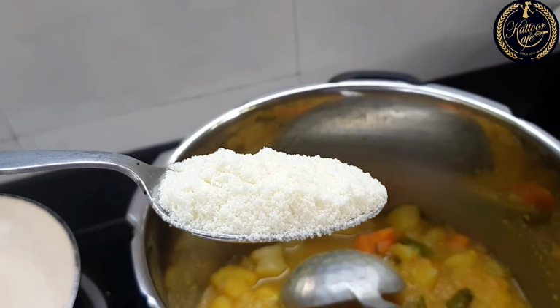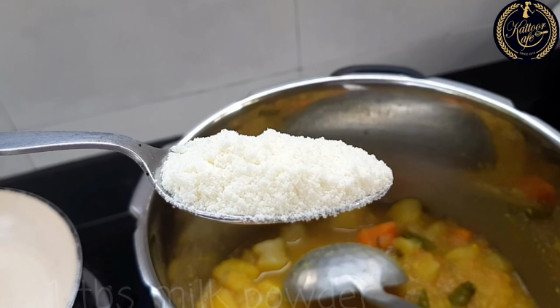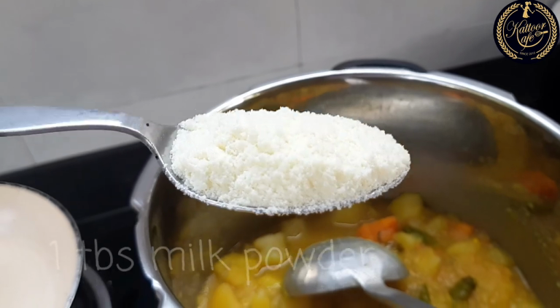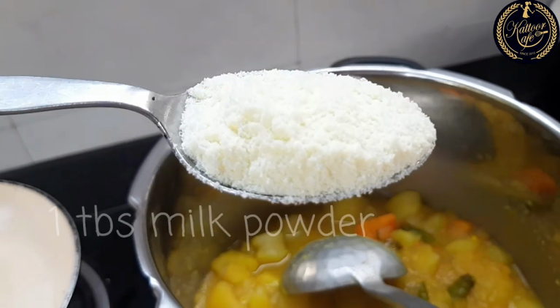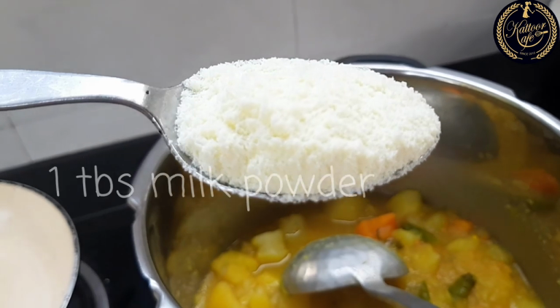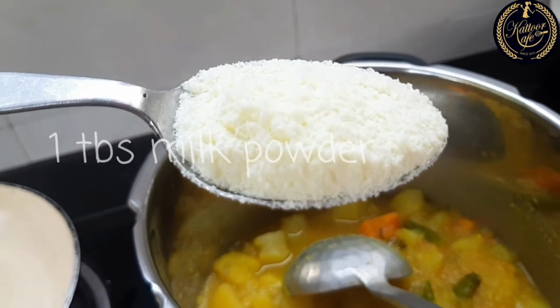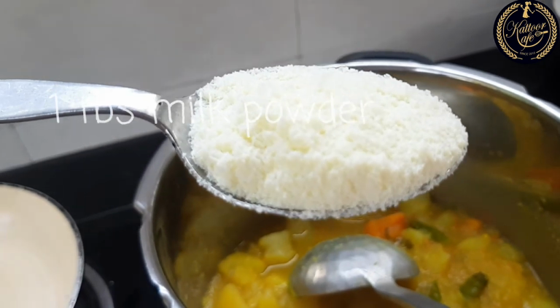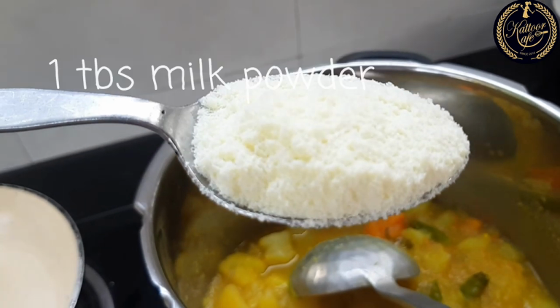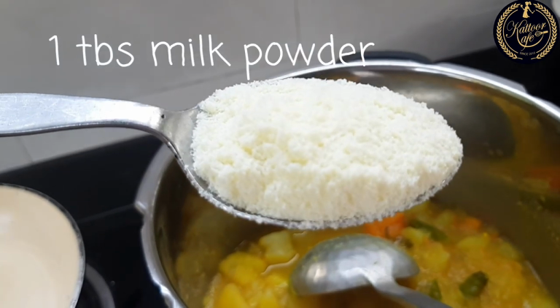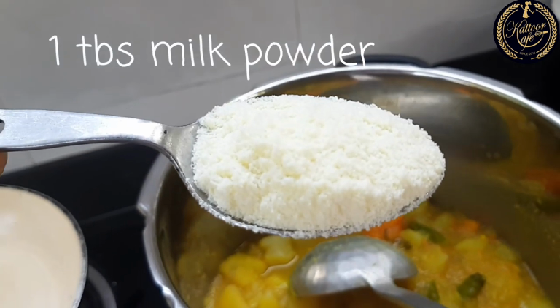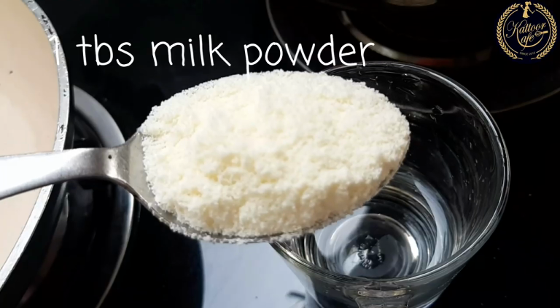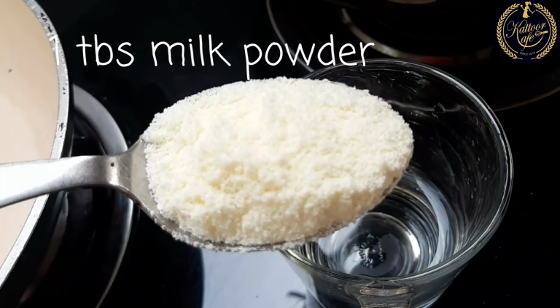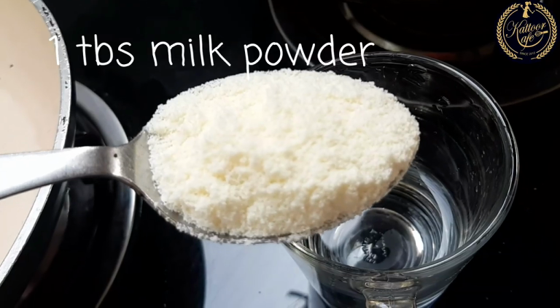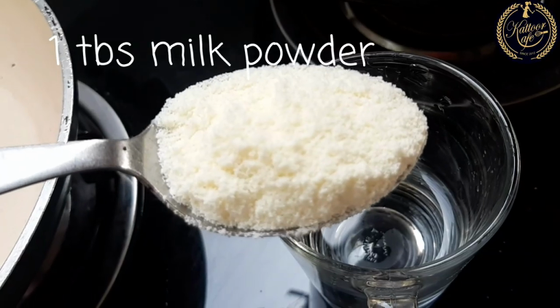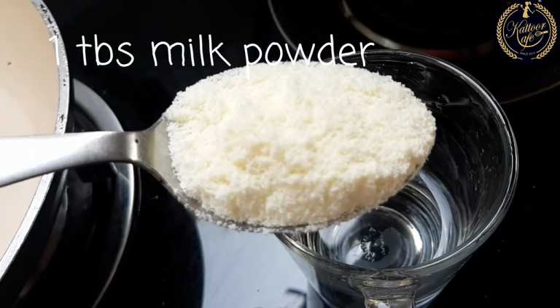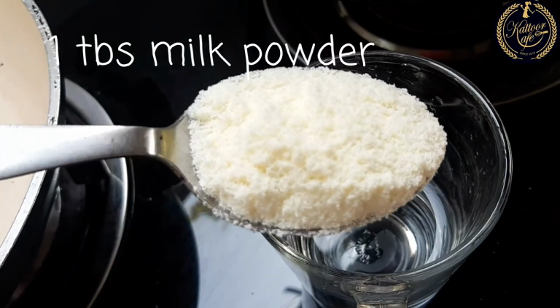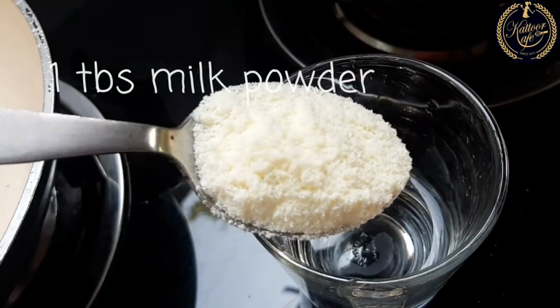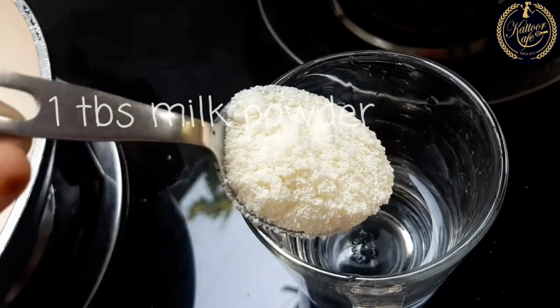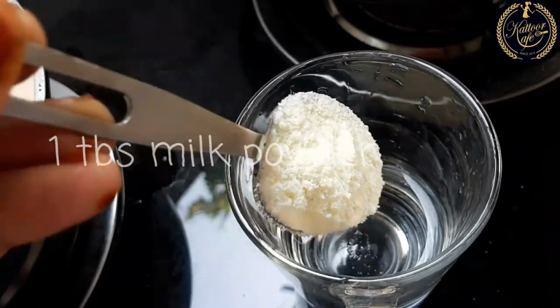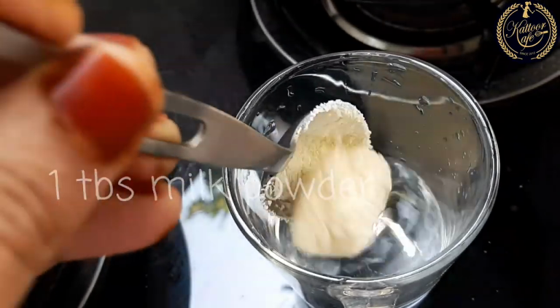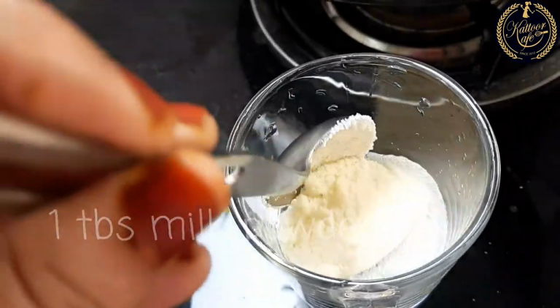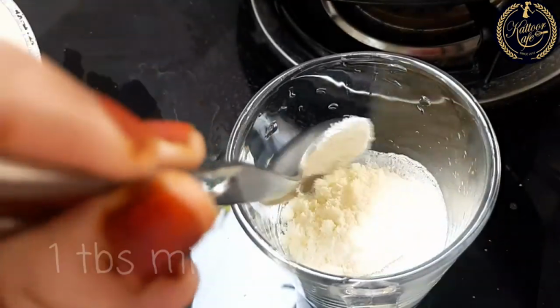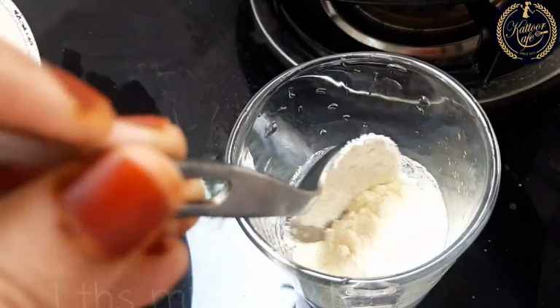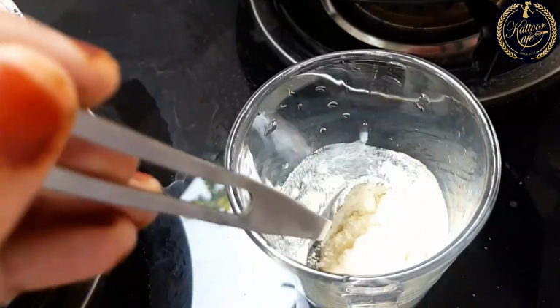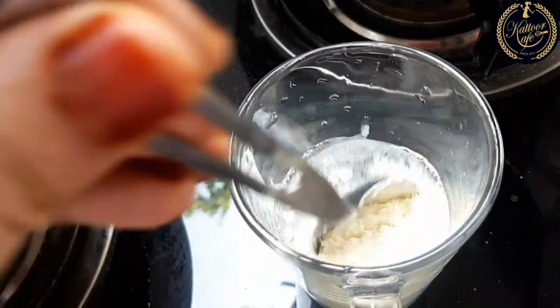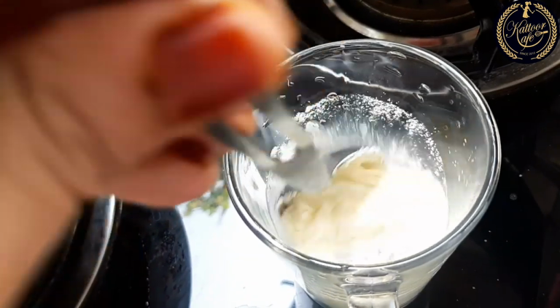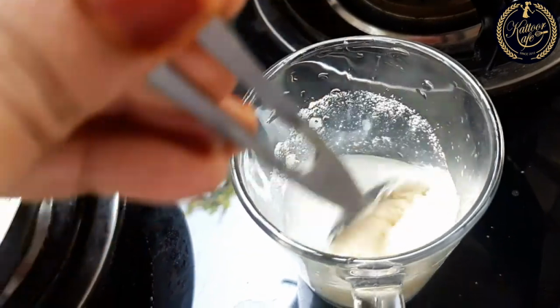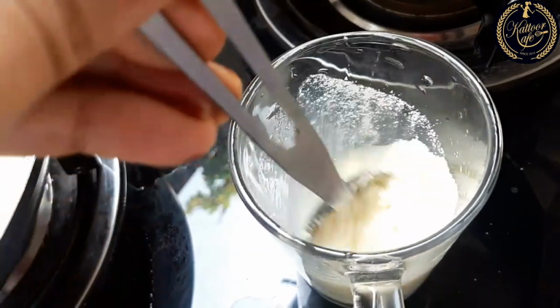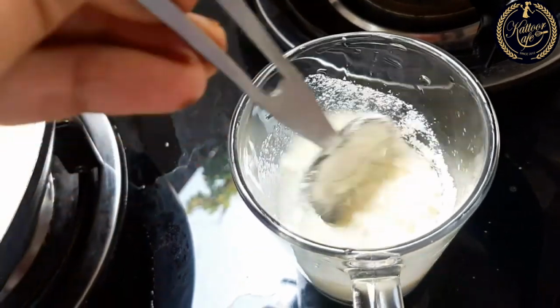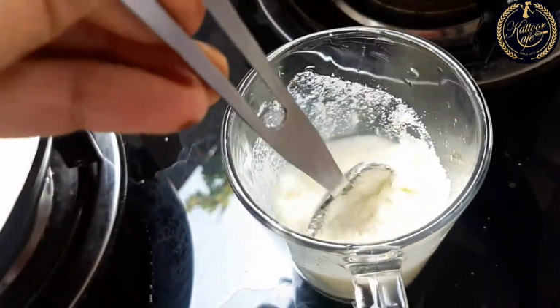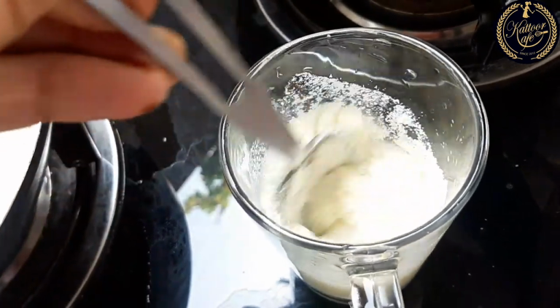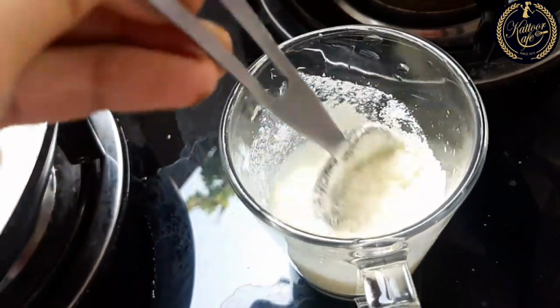We are going to use 1 tablespoon — about 3 tablespoons. You don't have to use as much as you can.